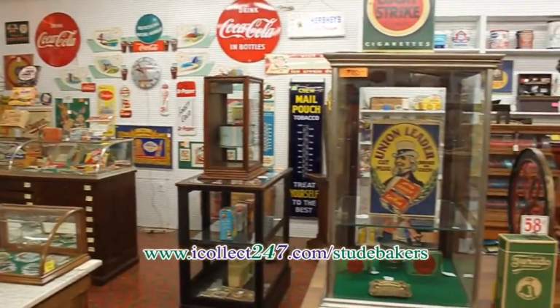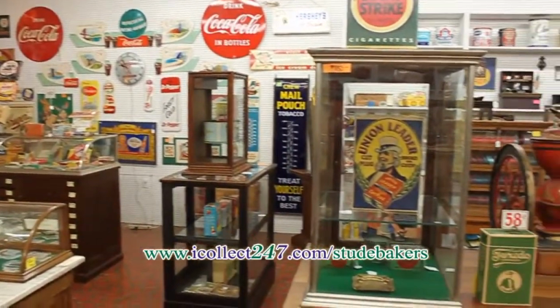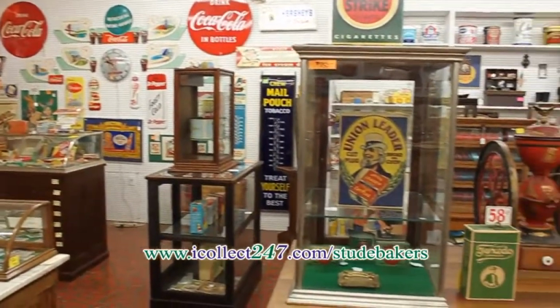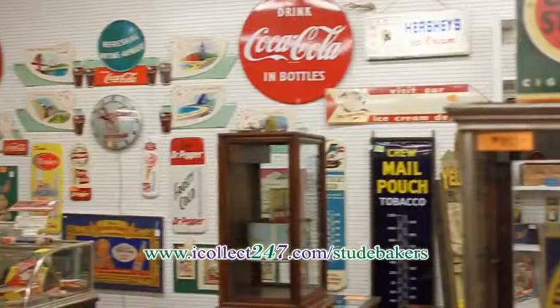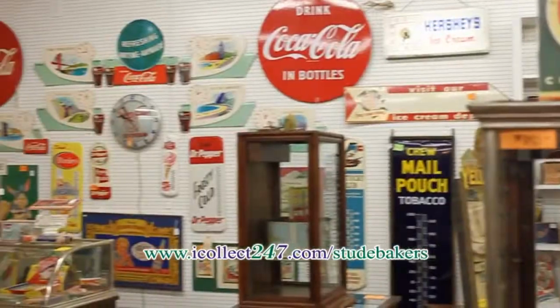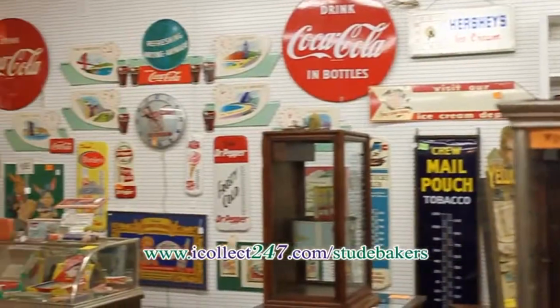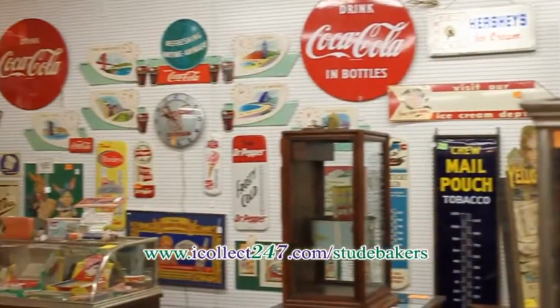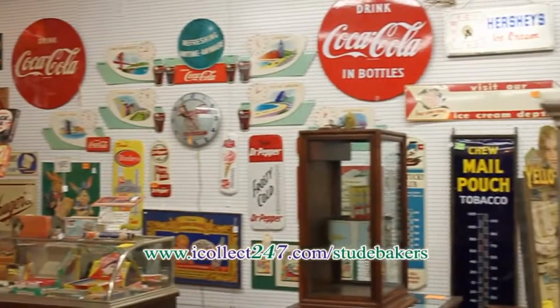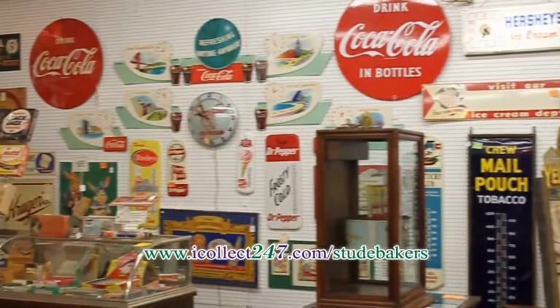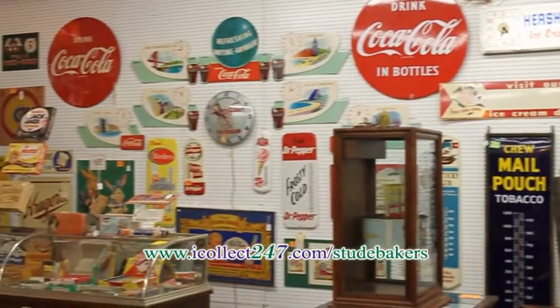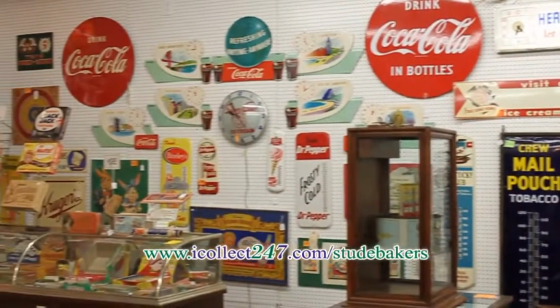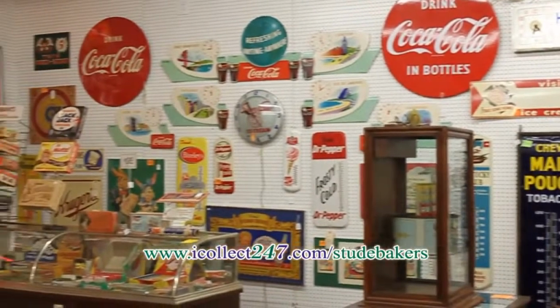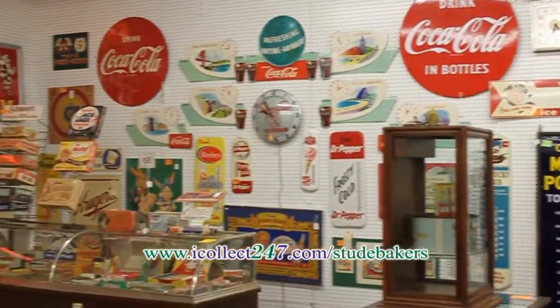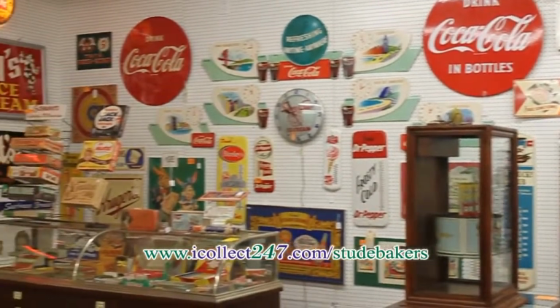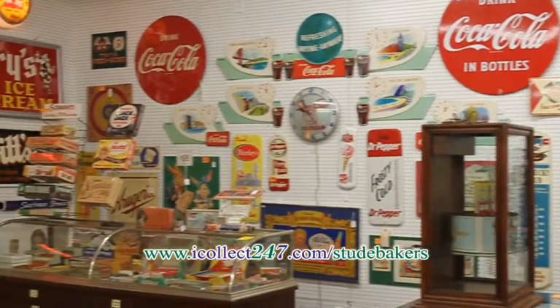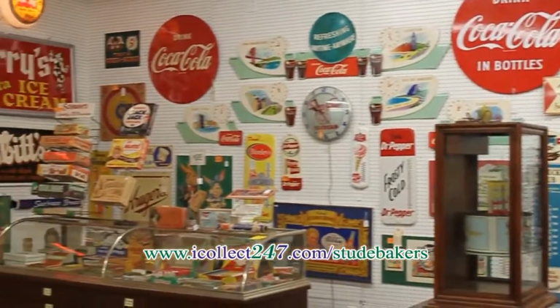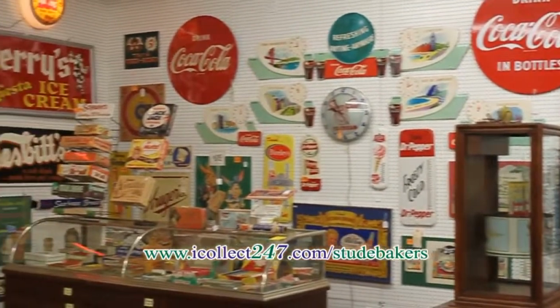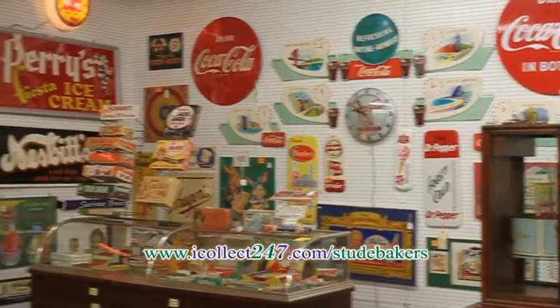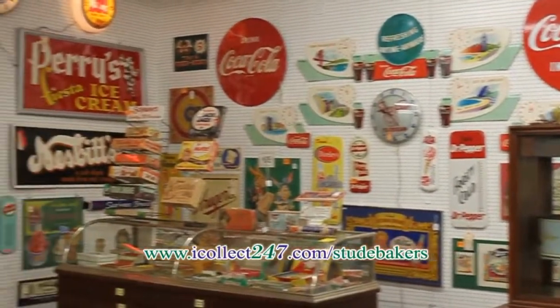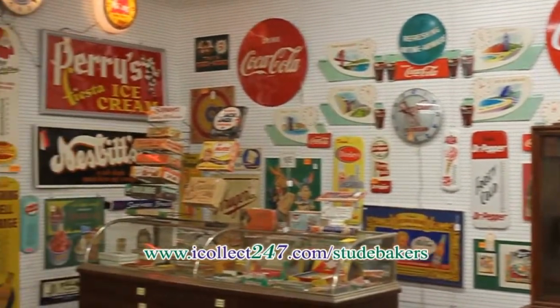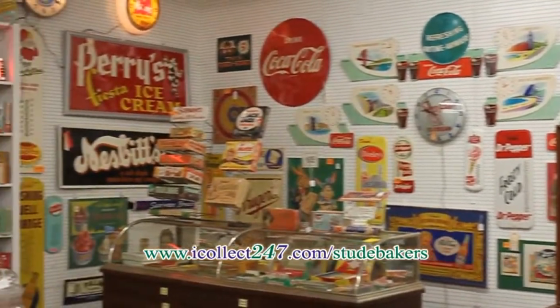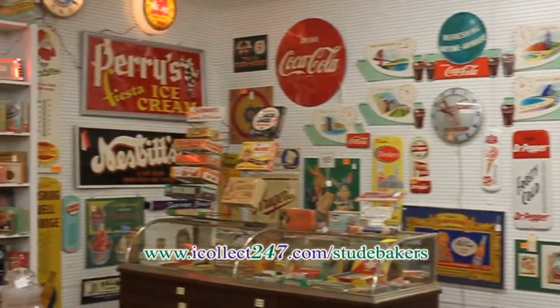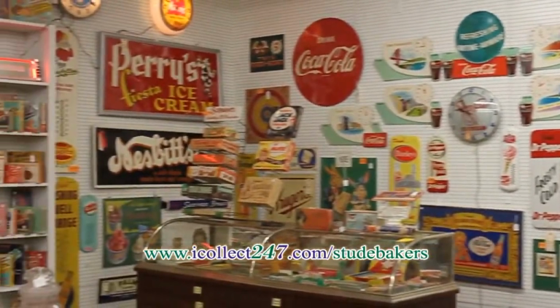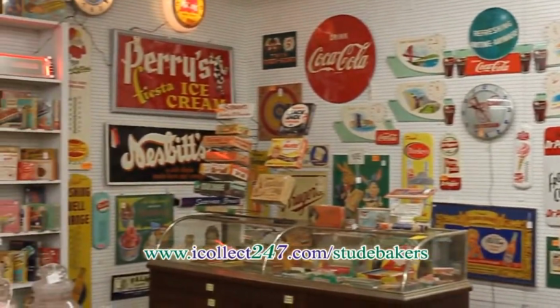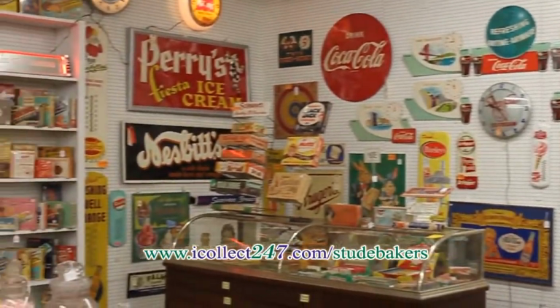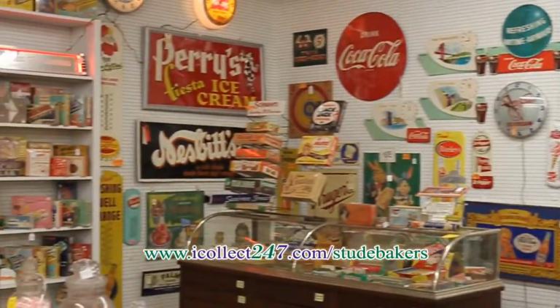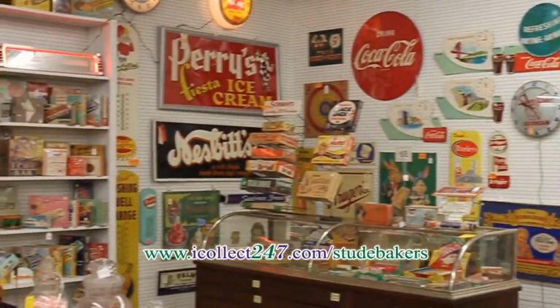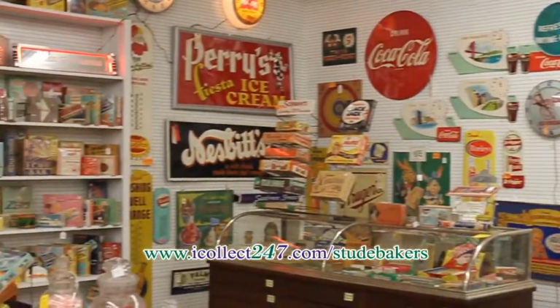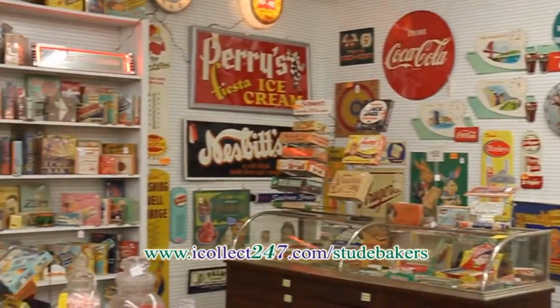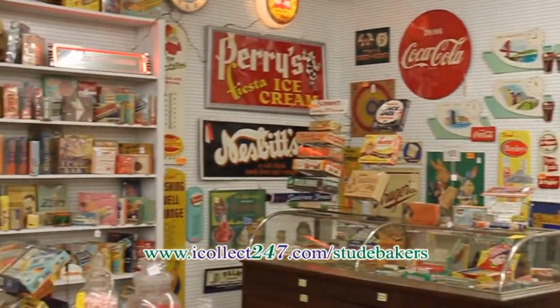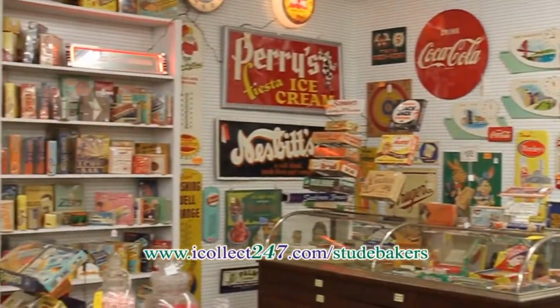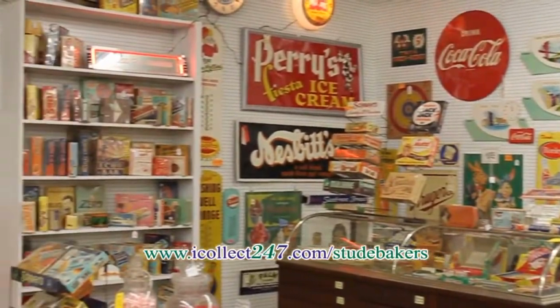From vintage candy displays to showcases, everything is for sale.